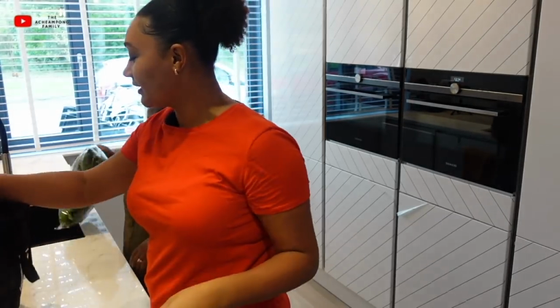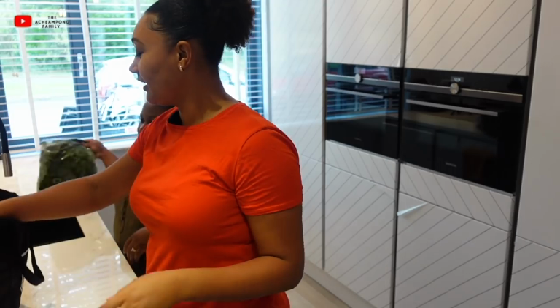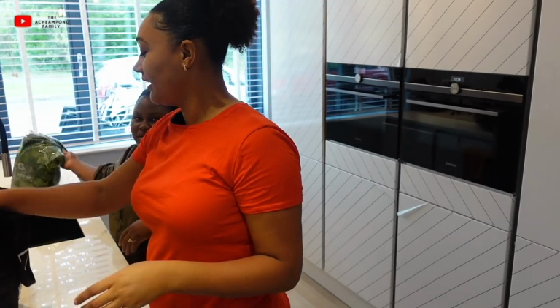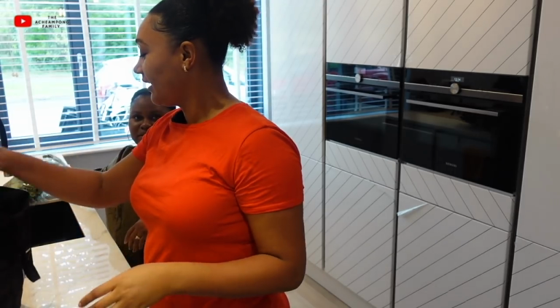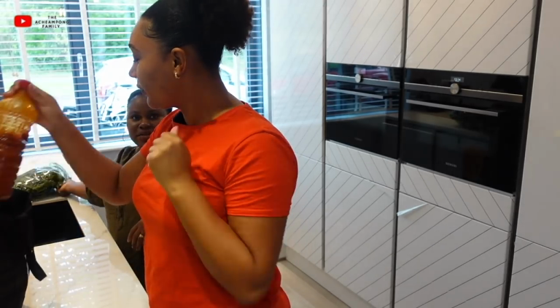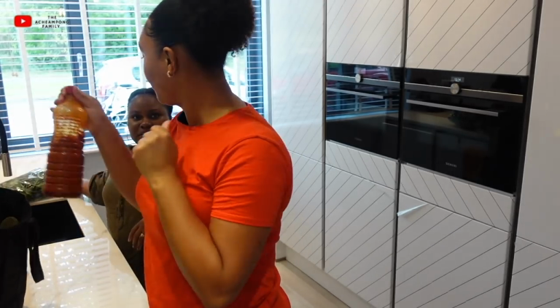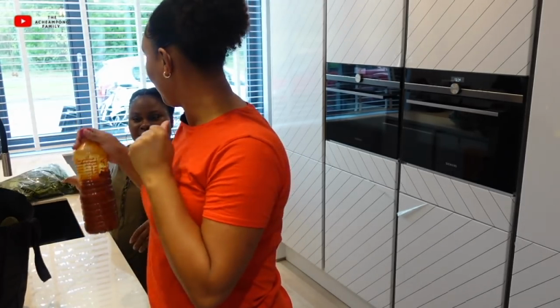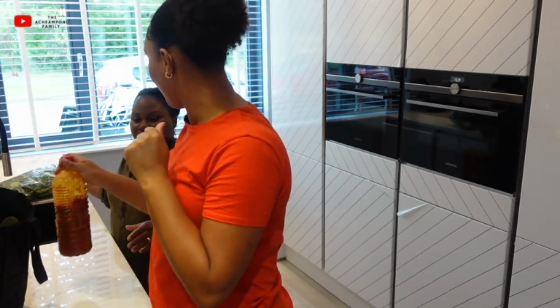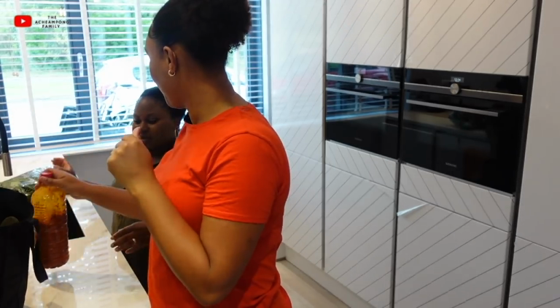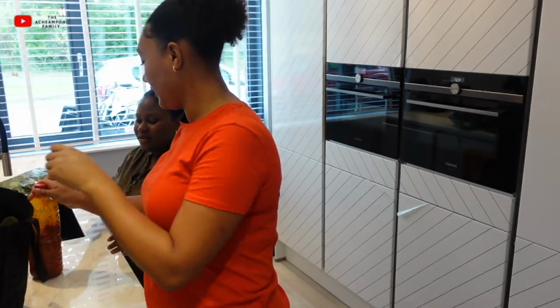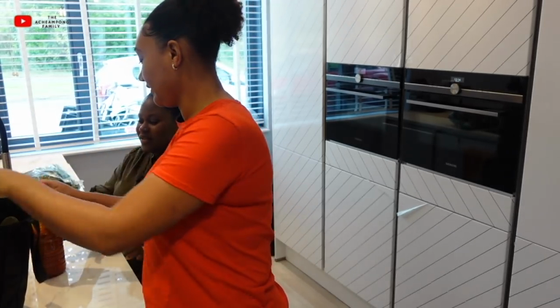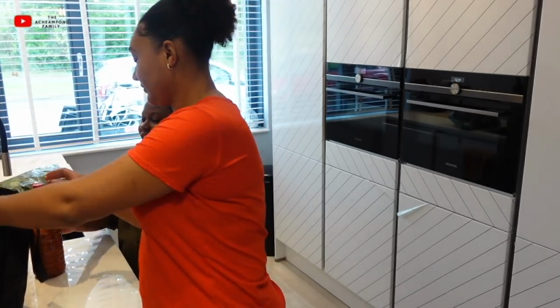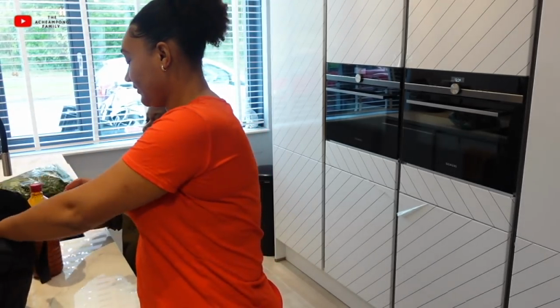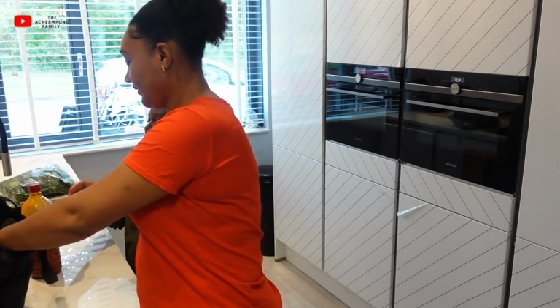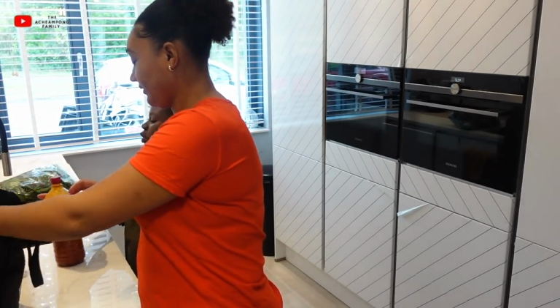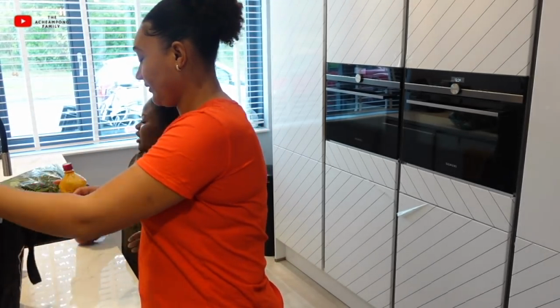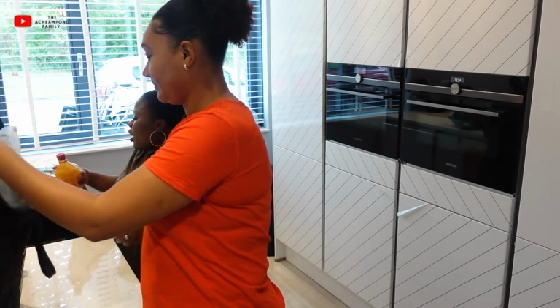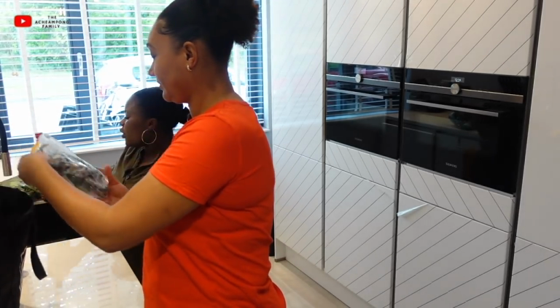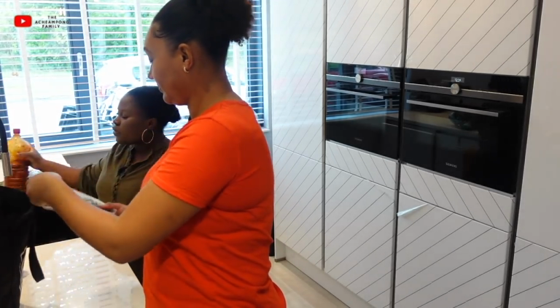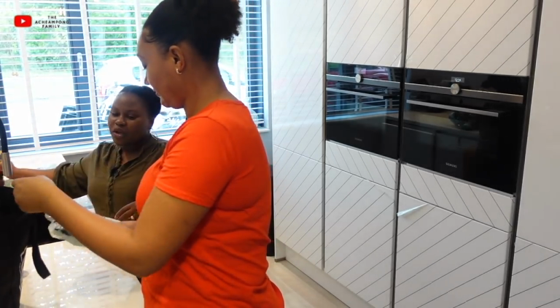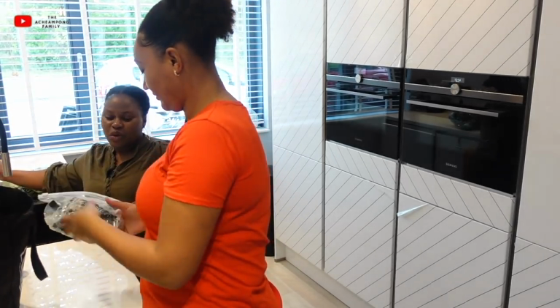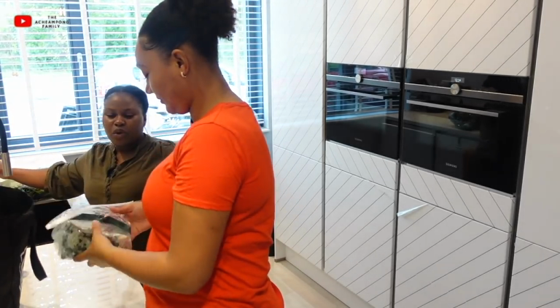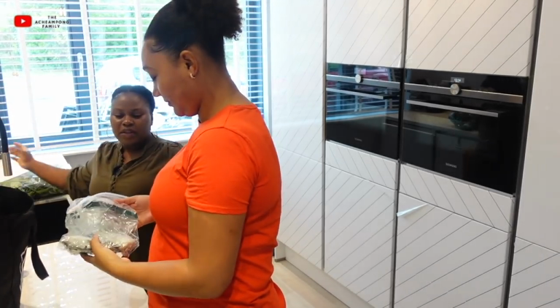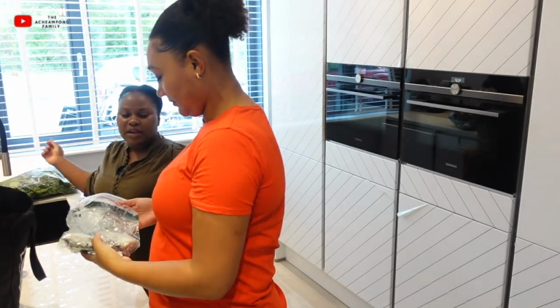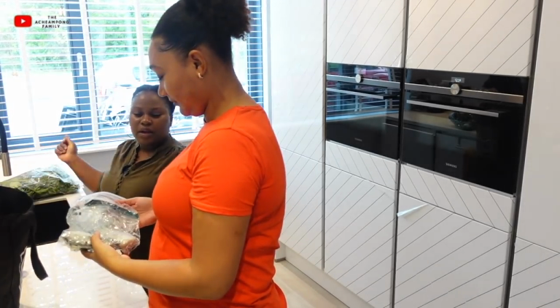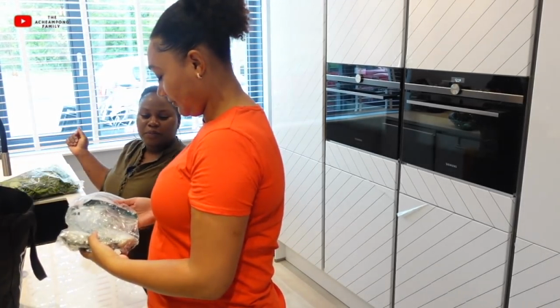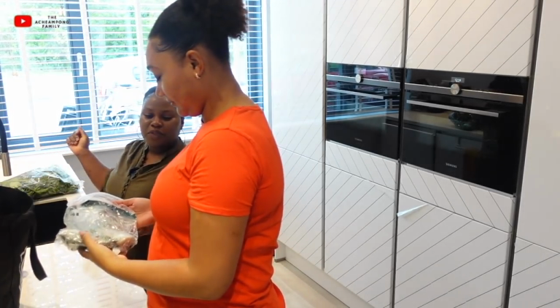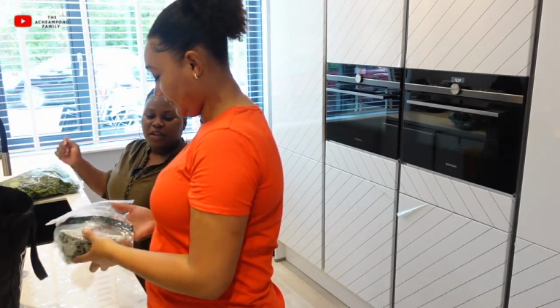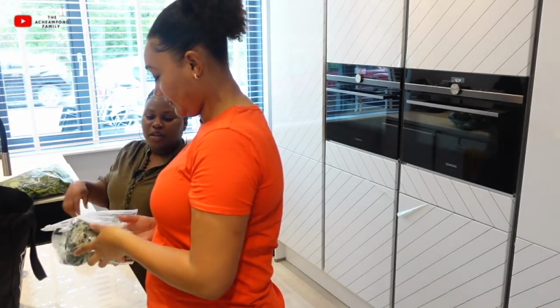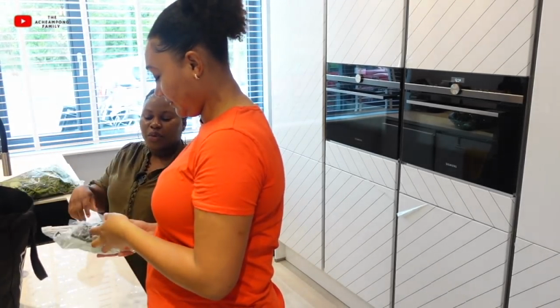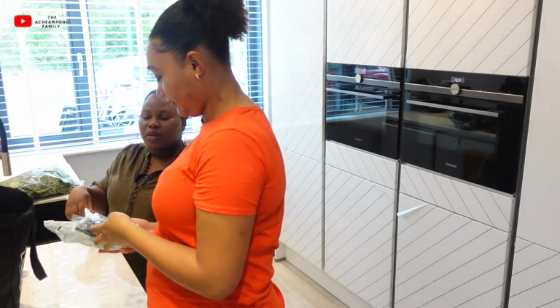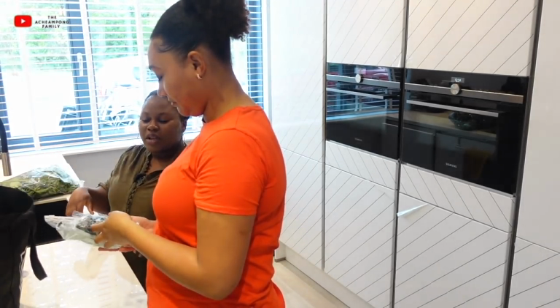We eat banku in Togo as well — we call it something similar there too.